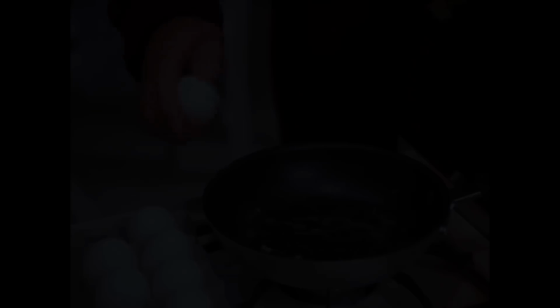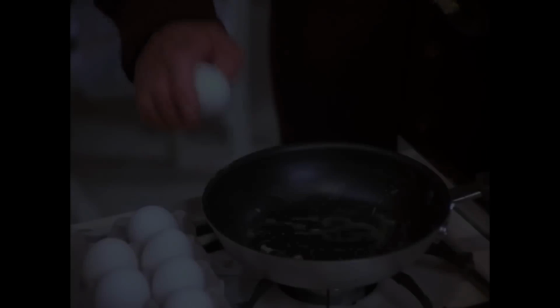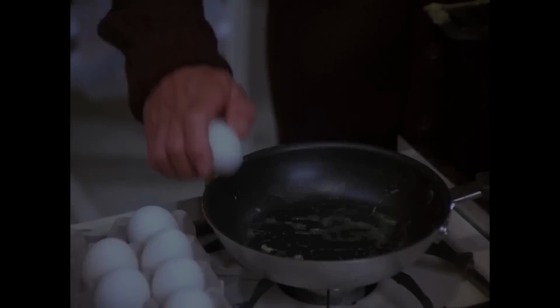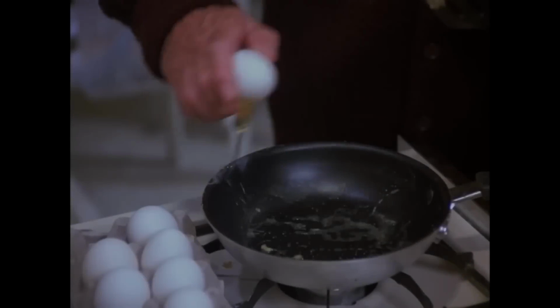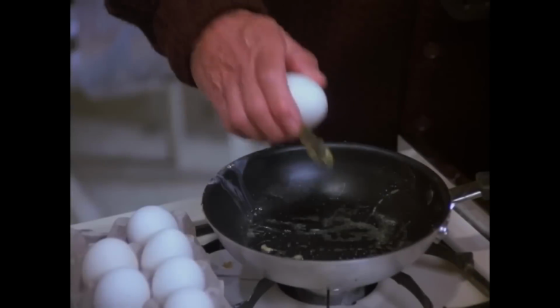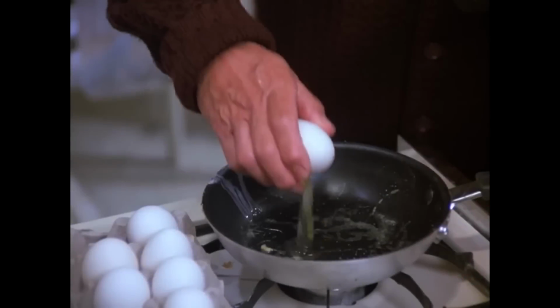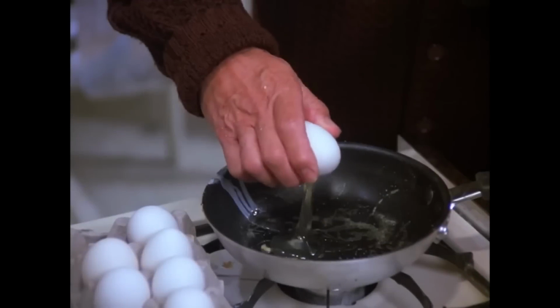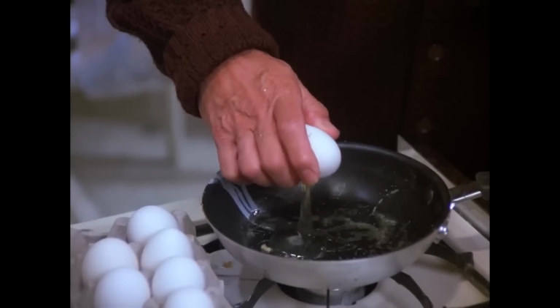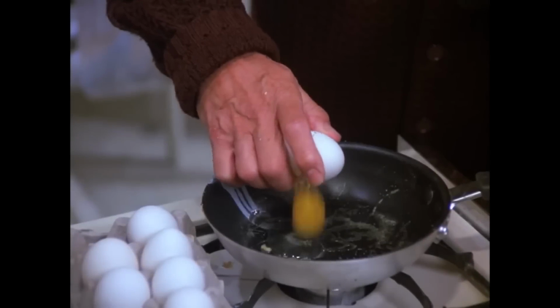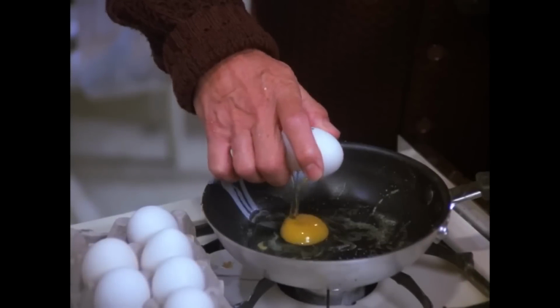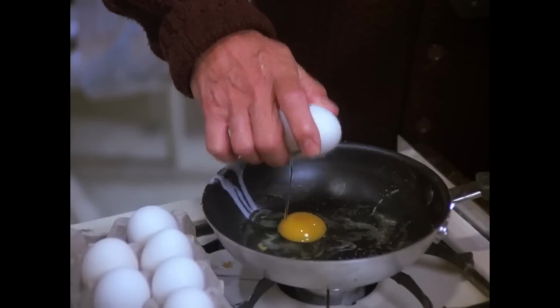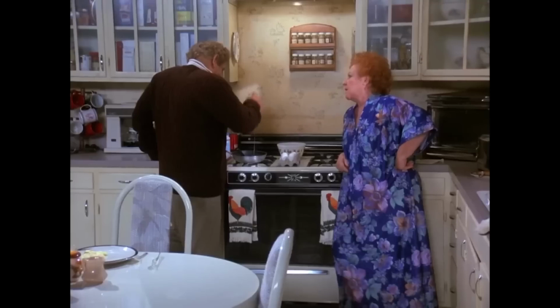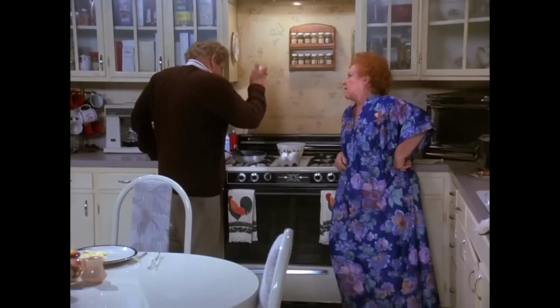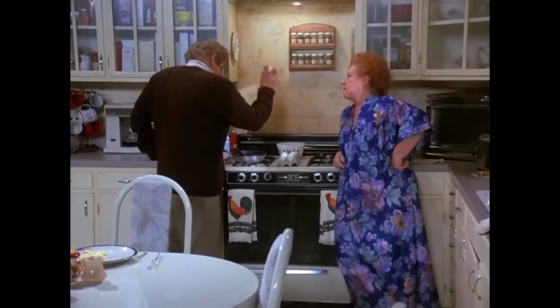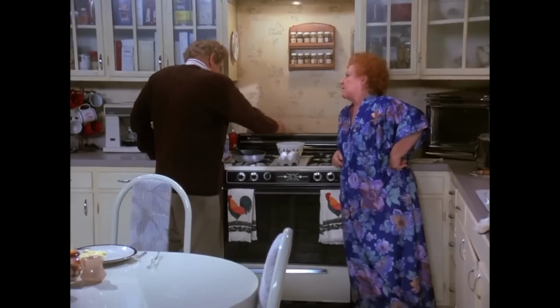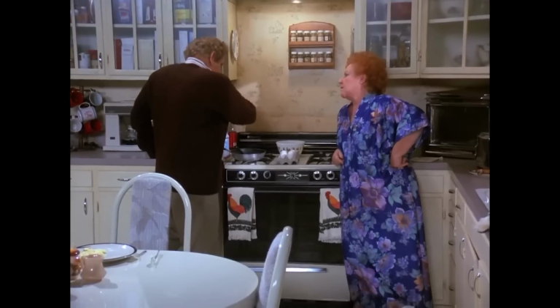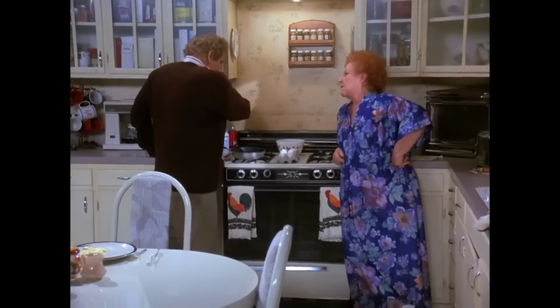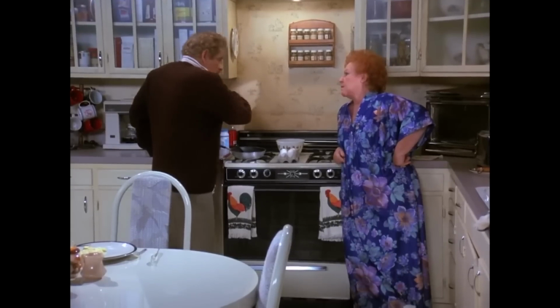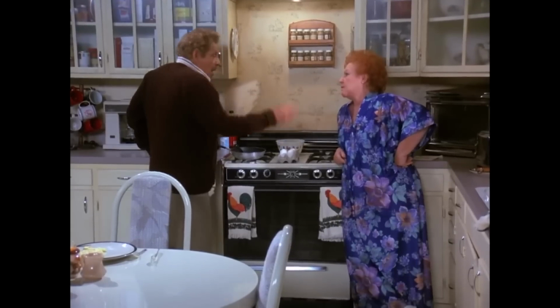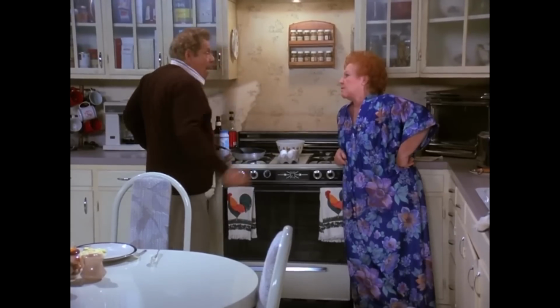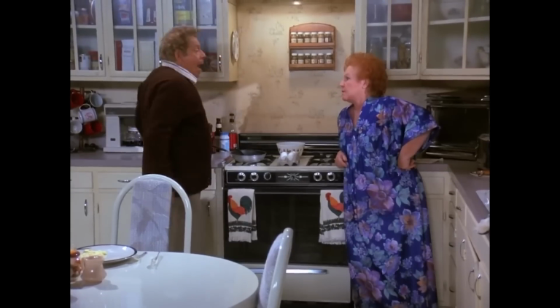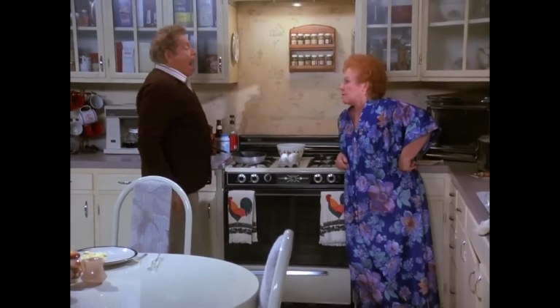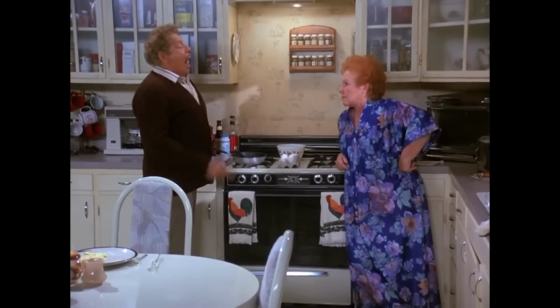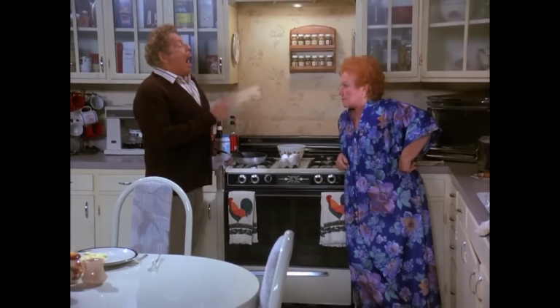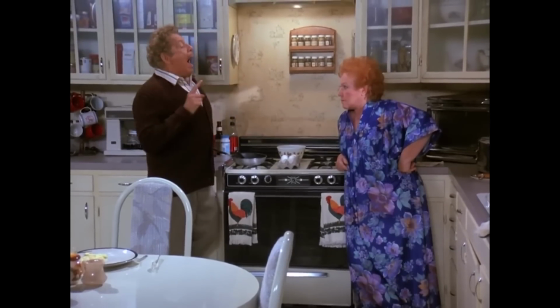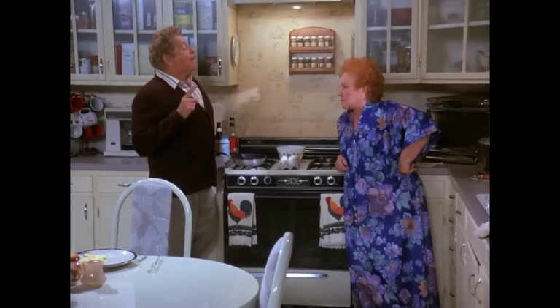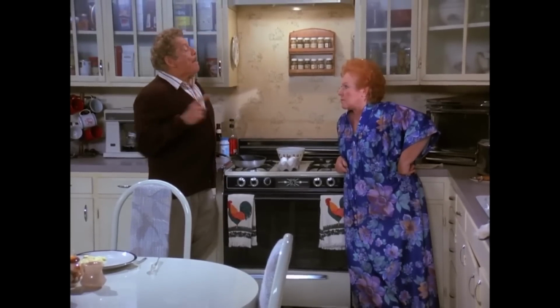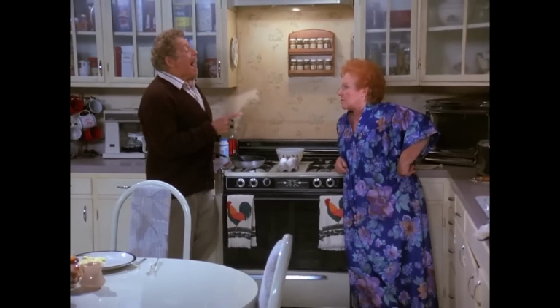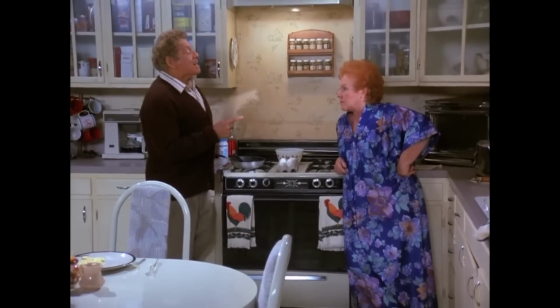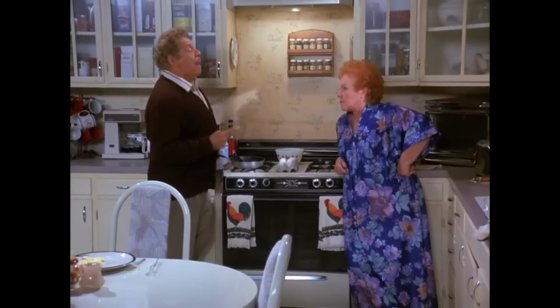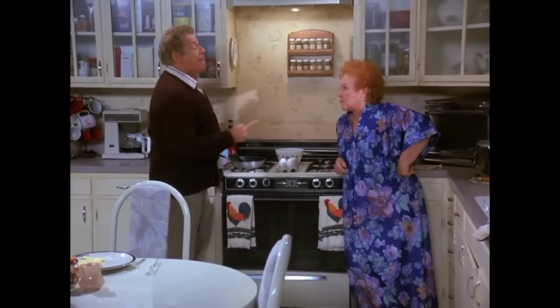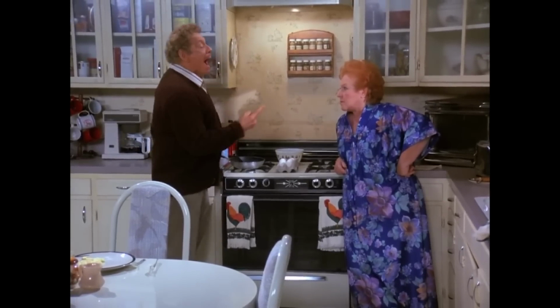Hi everyone, and welcome back to the Retro Shack. I'm back, baby!